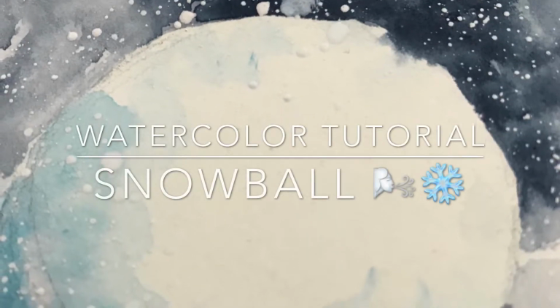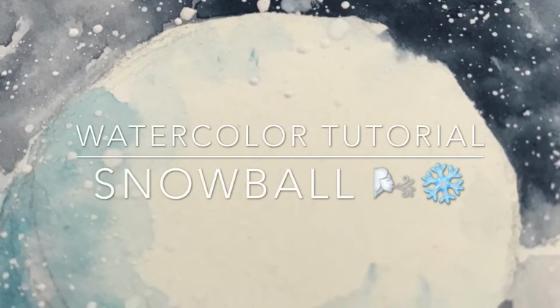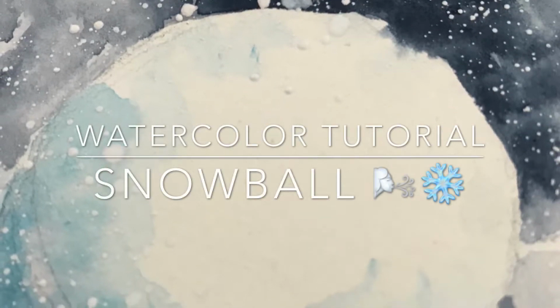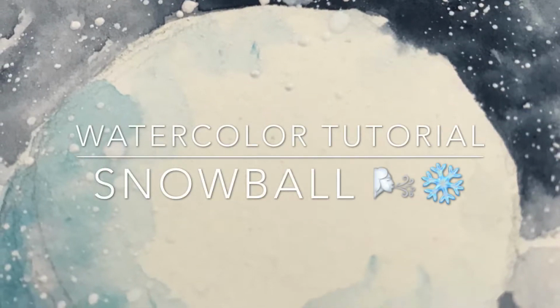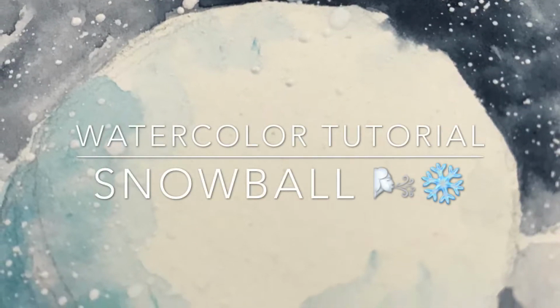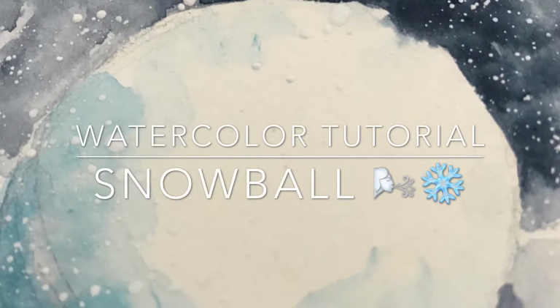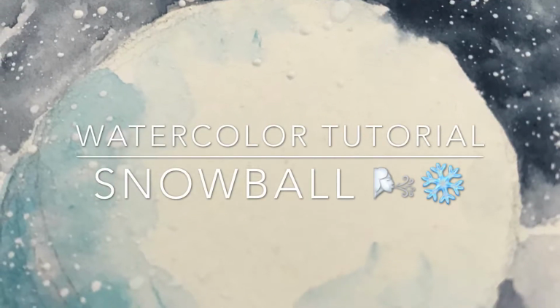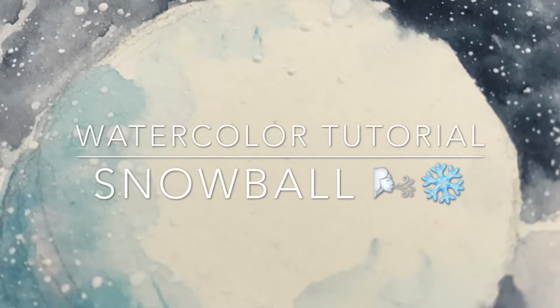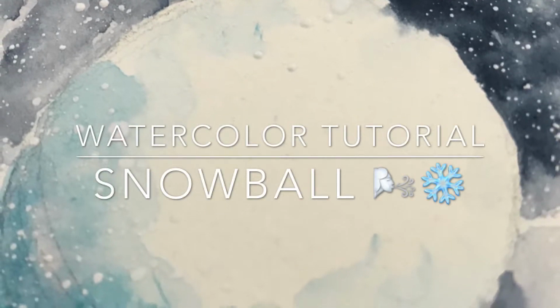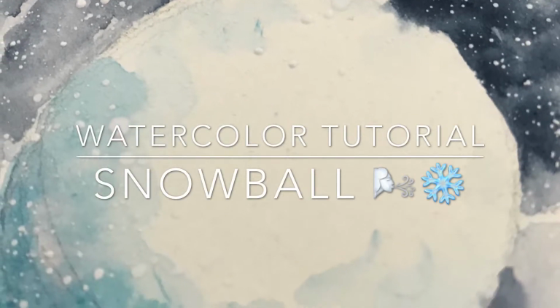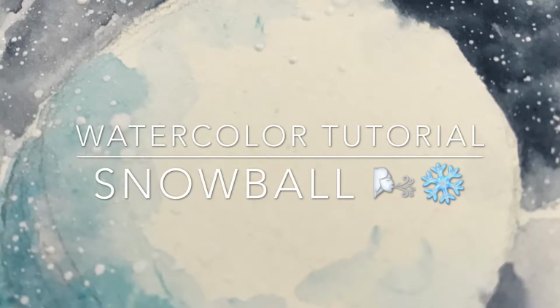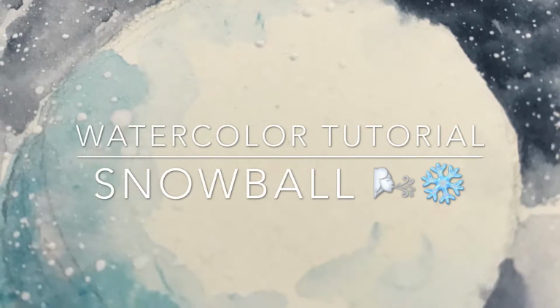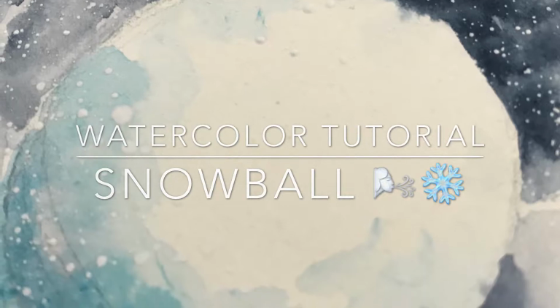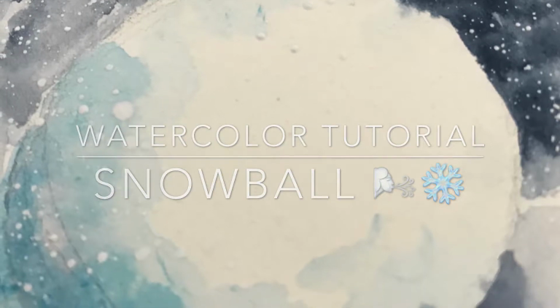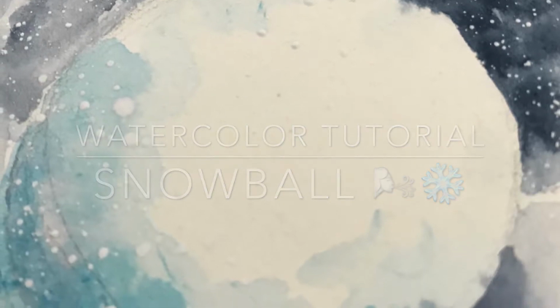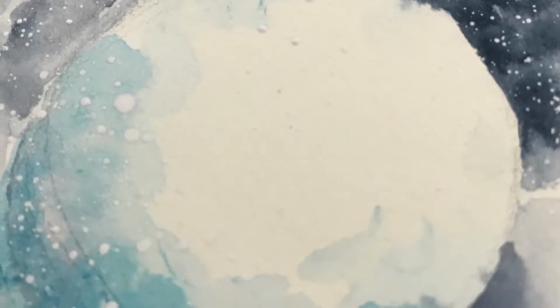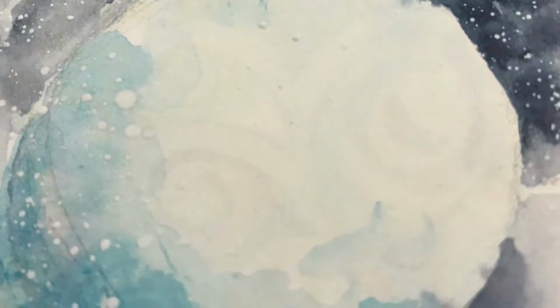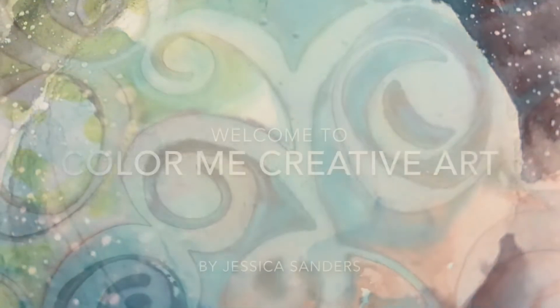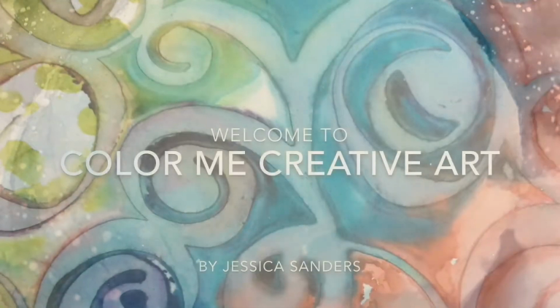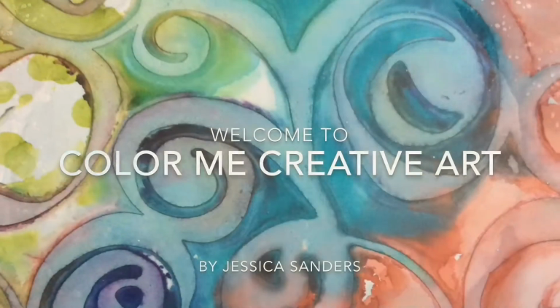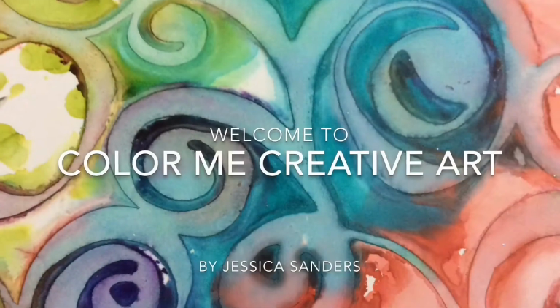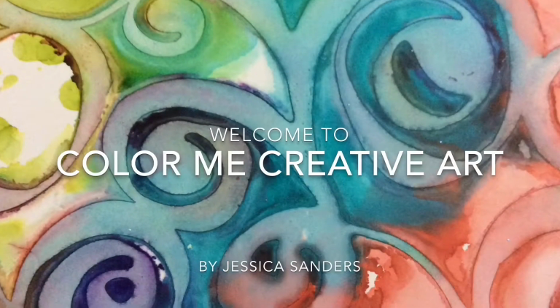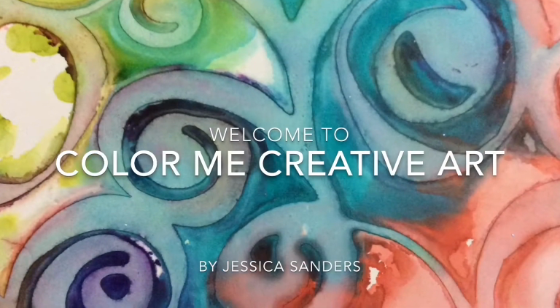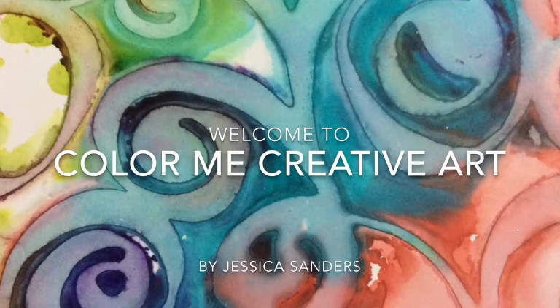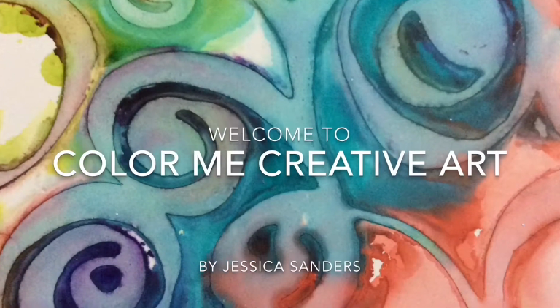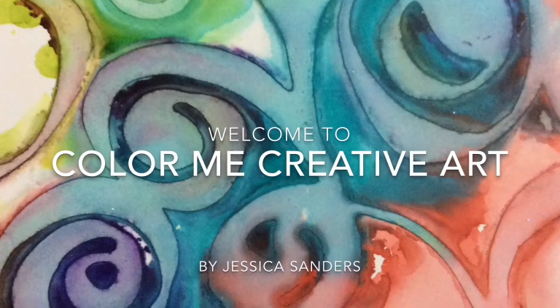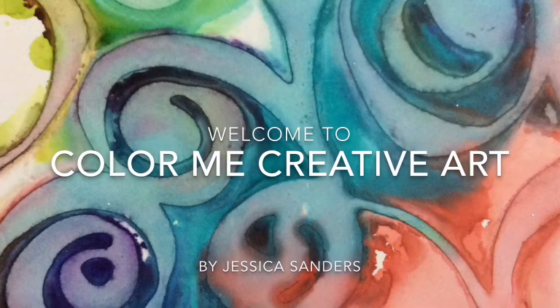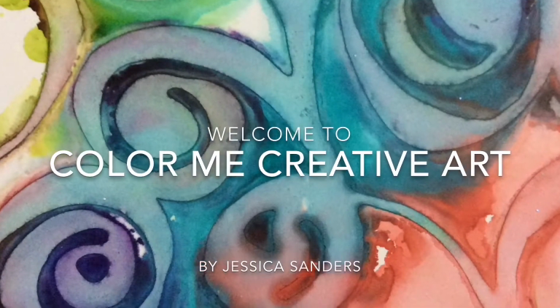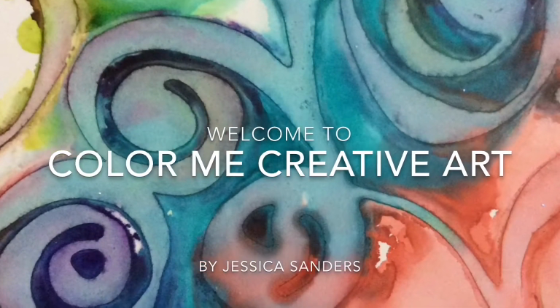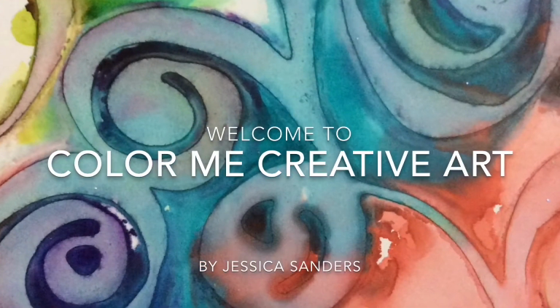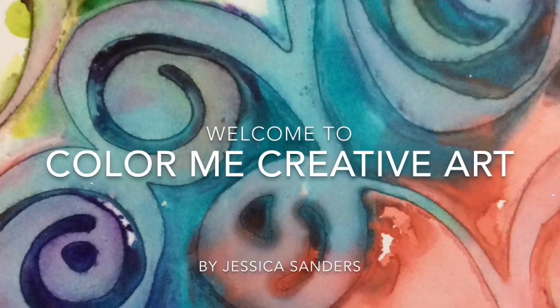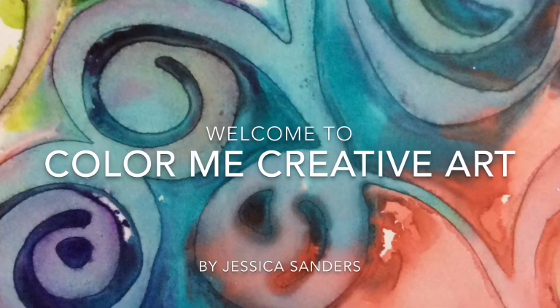Hello, my creative friends! Jessica Sanders here, ColorMeCreativeArt.com. Welcome to my channel — let's paint a snowball today!